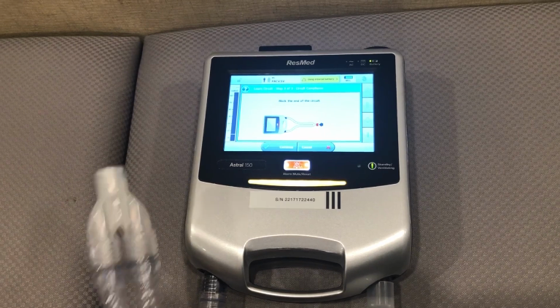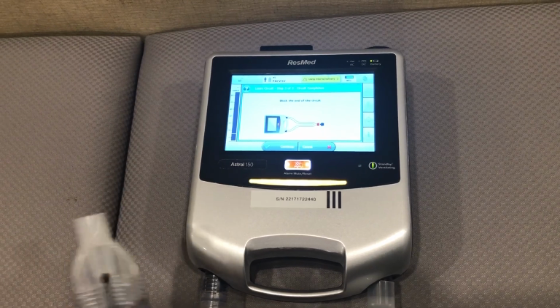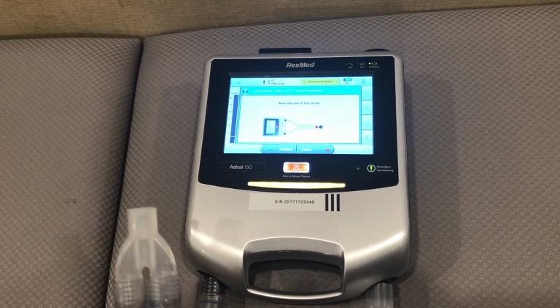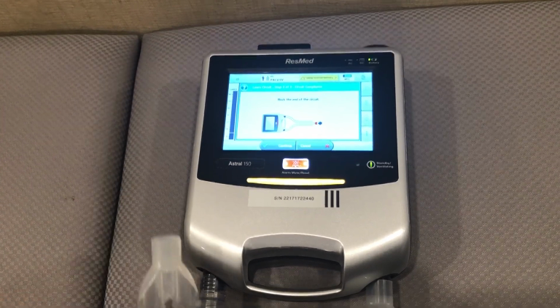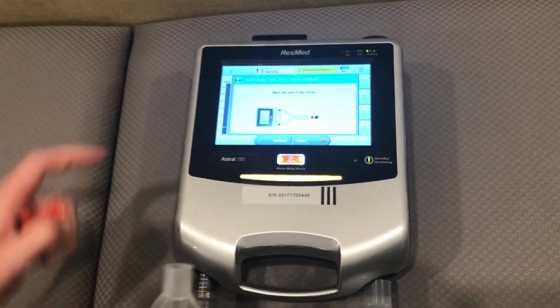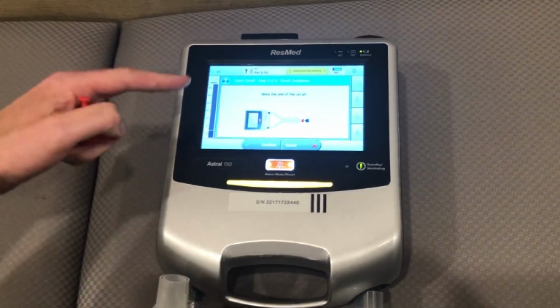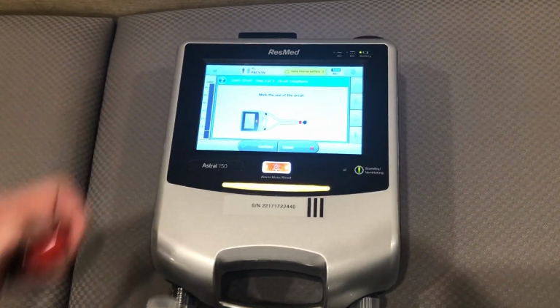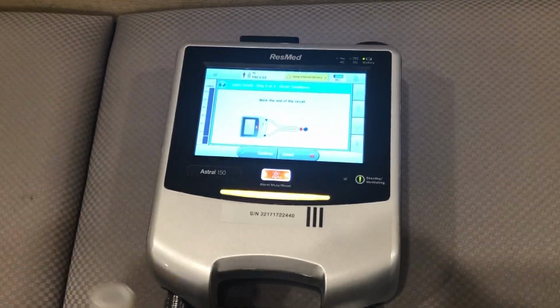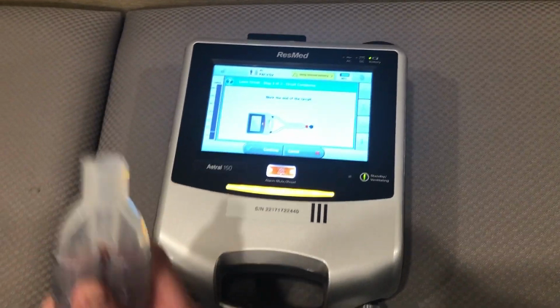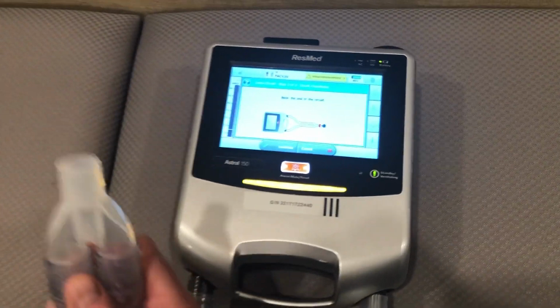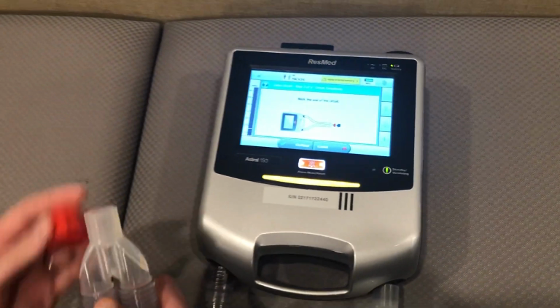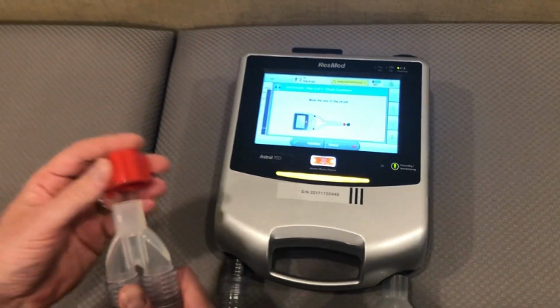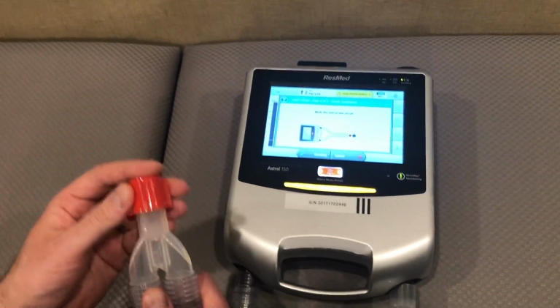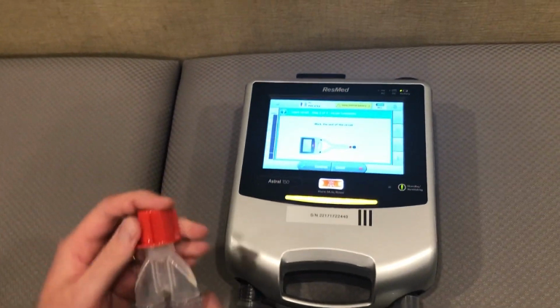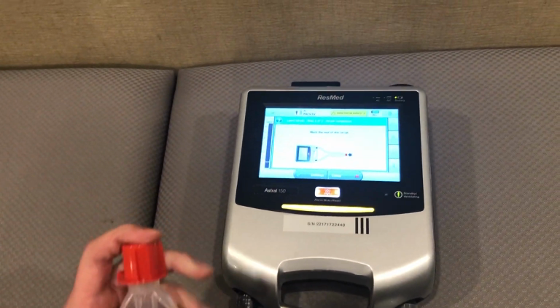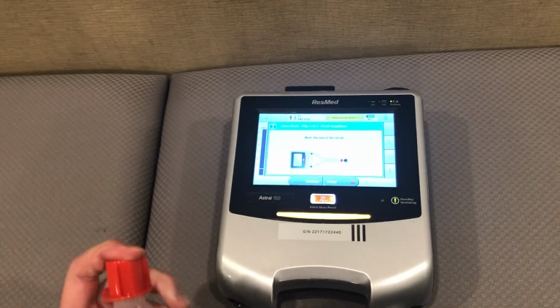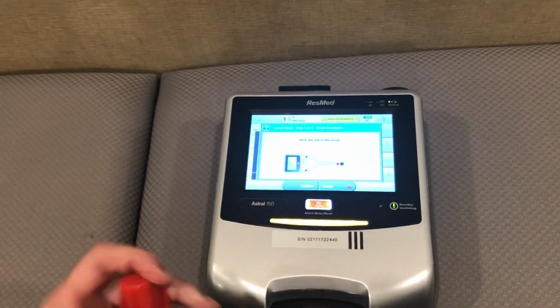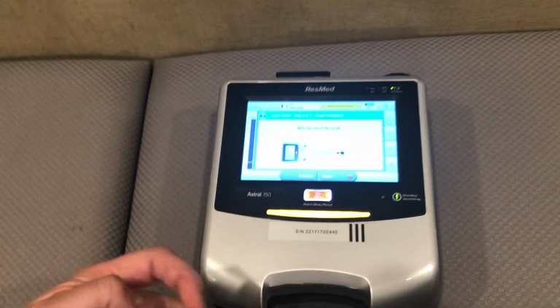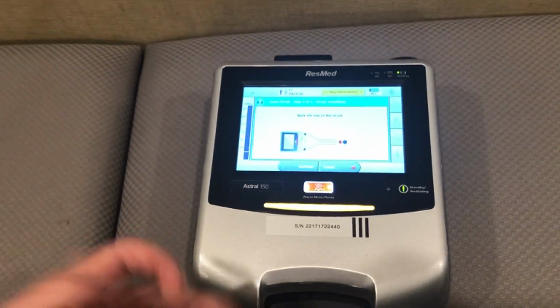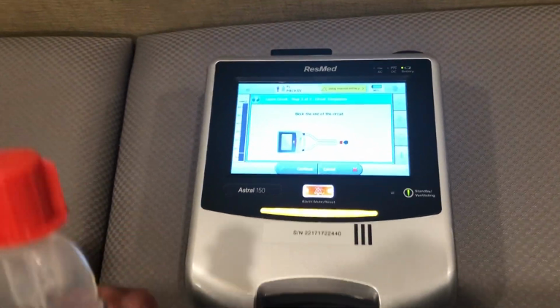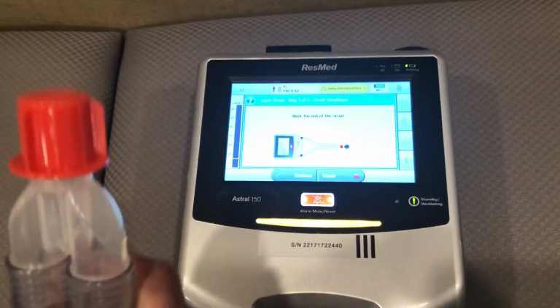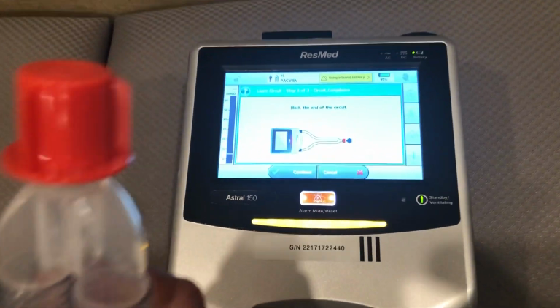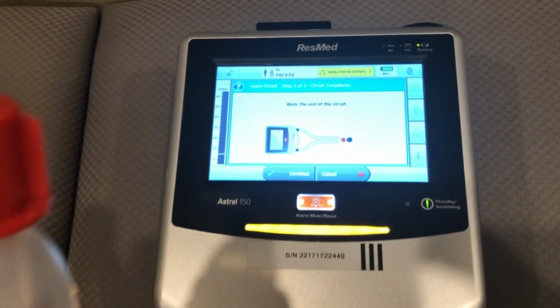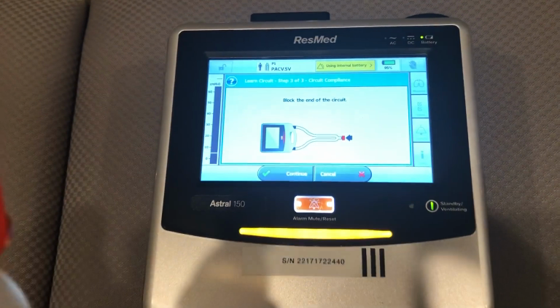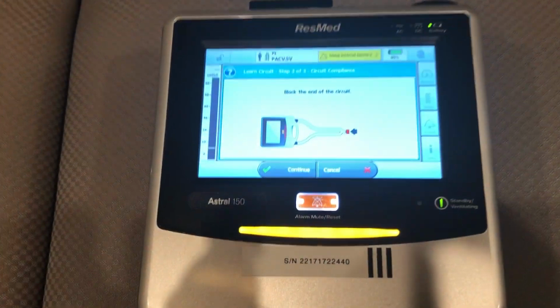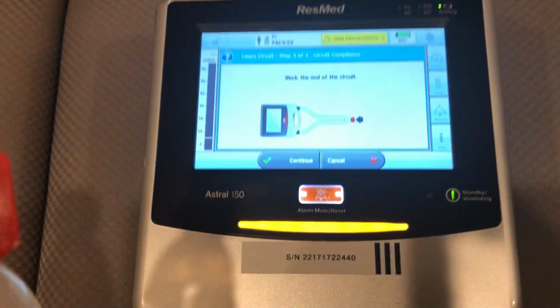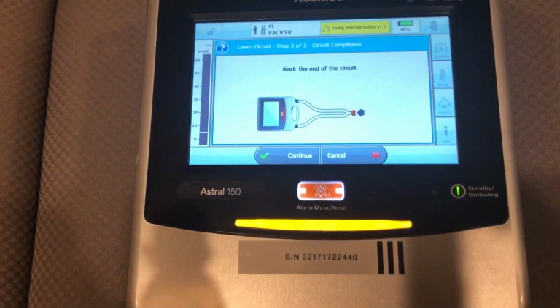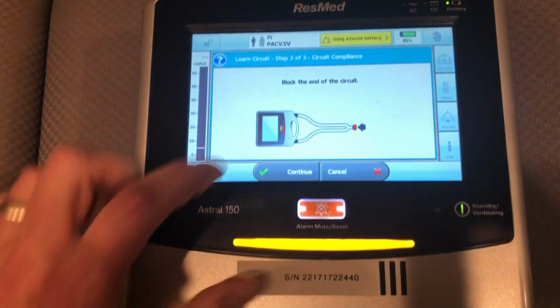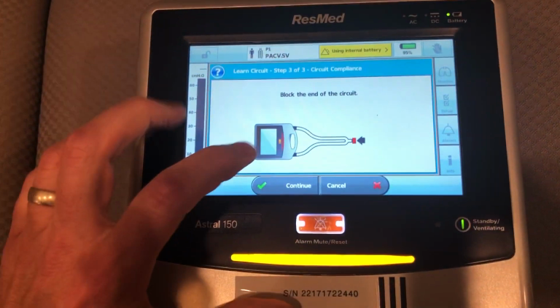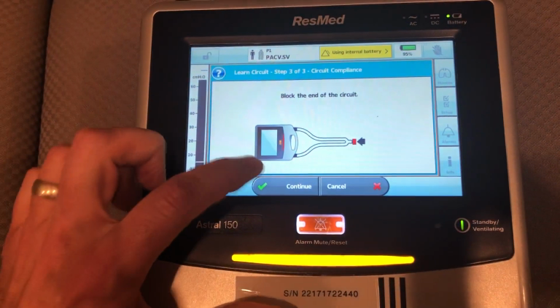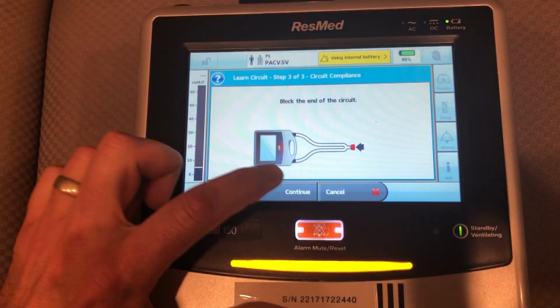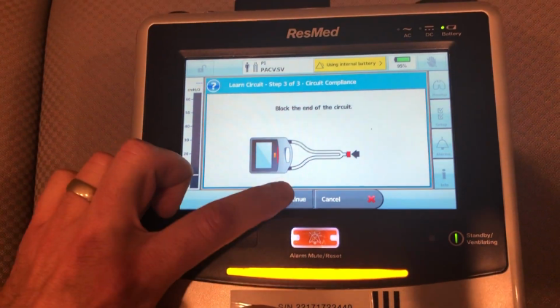Now I want to block the end of this circuit — like so — and then press continue.